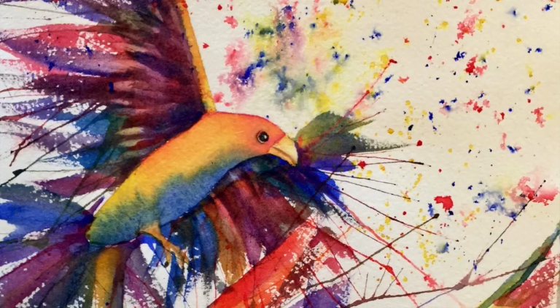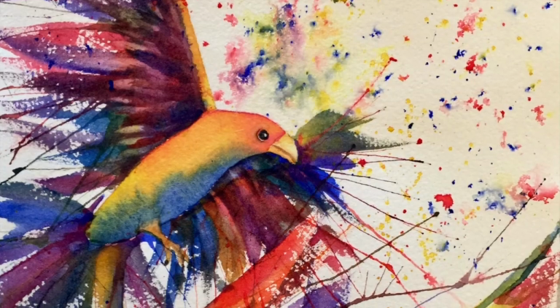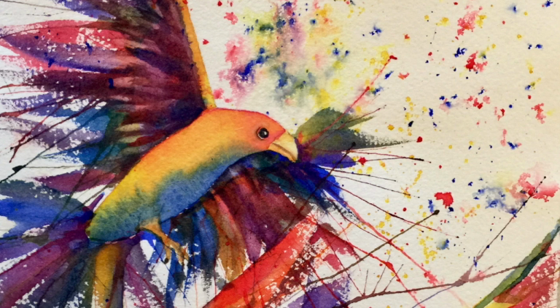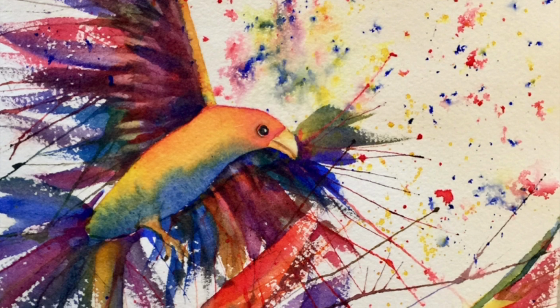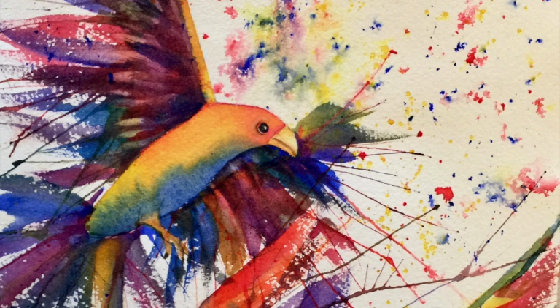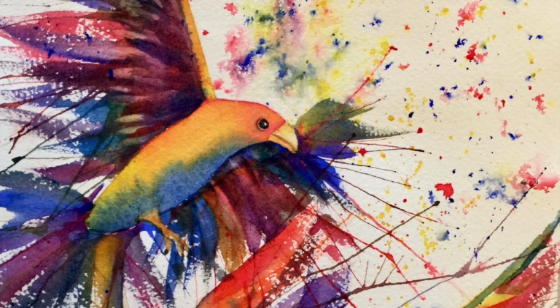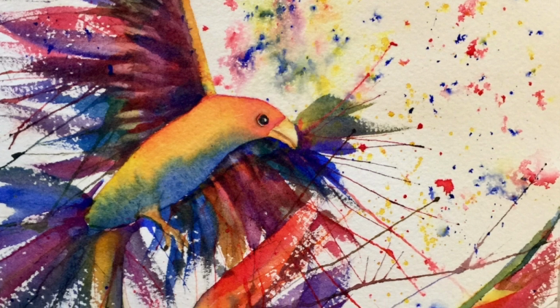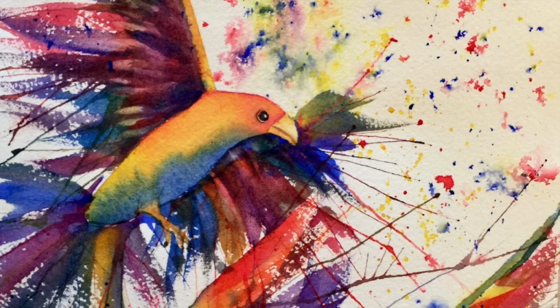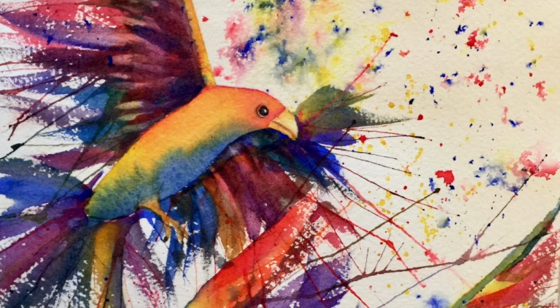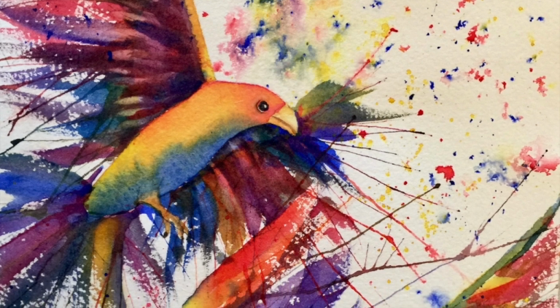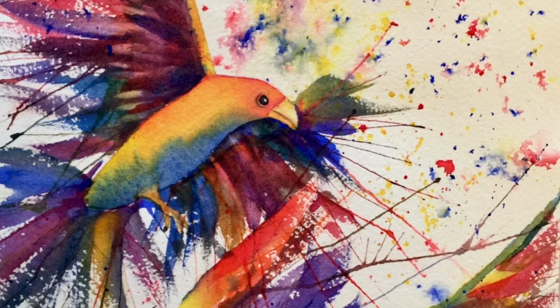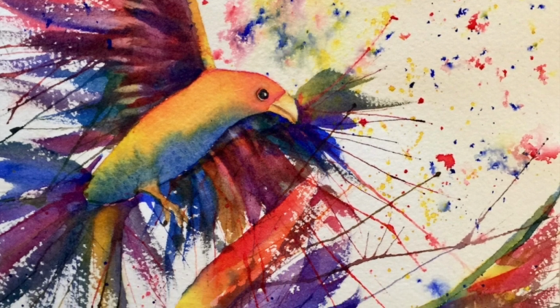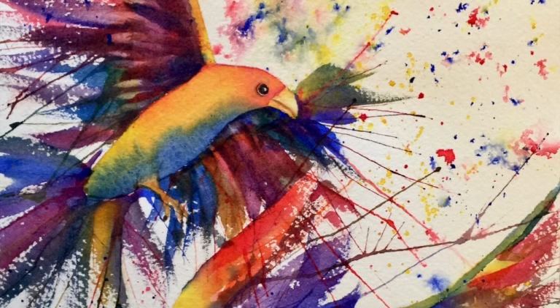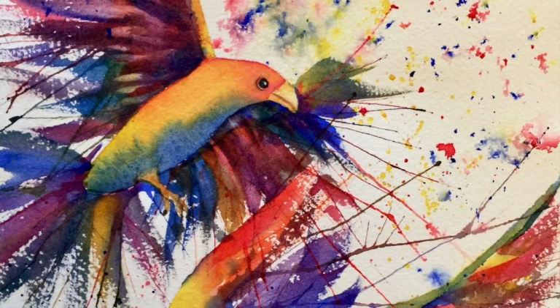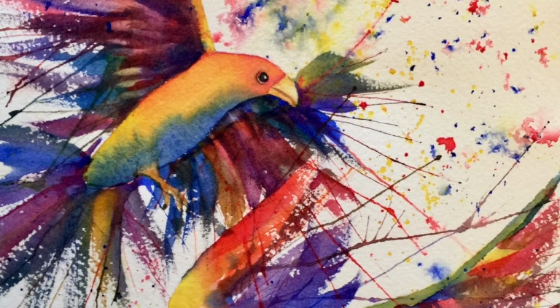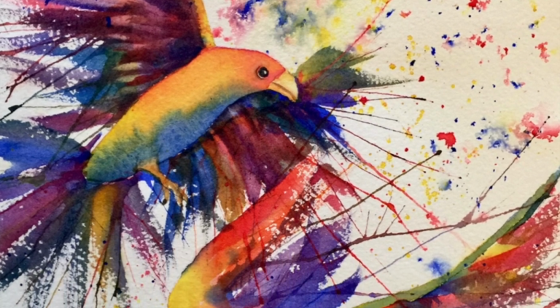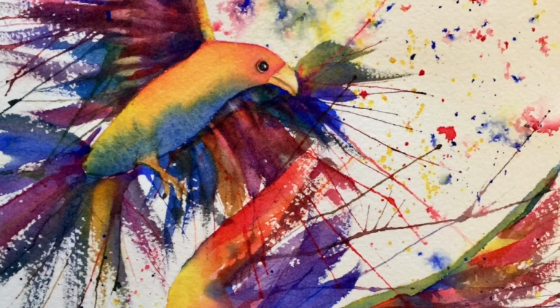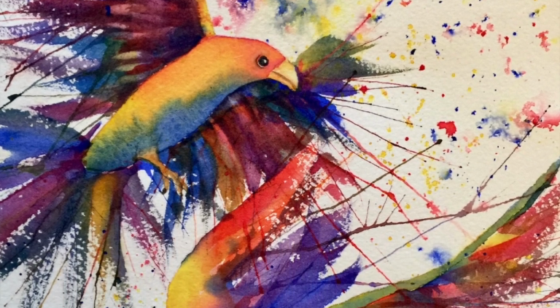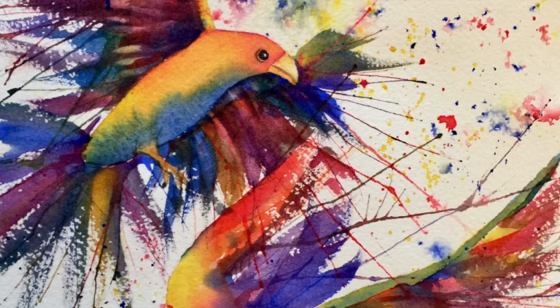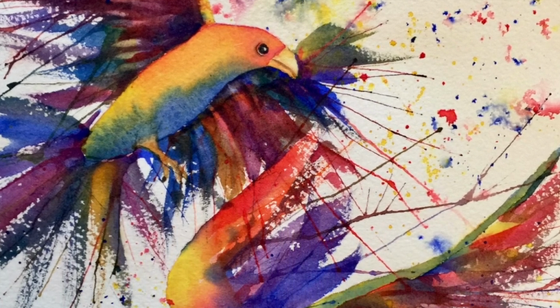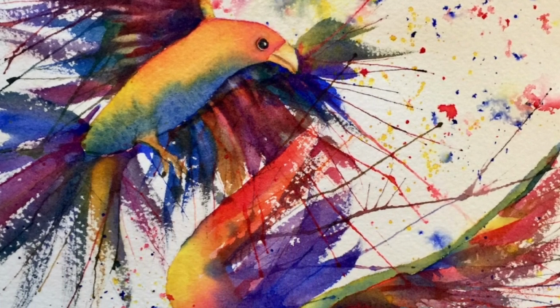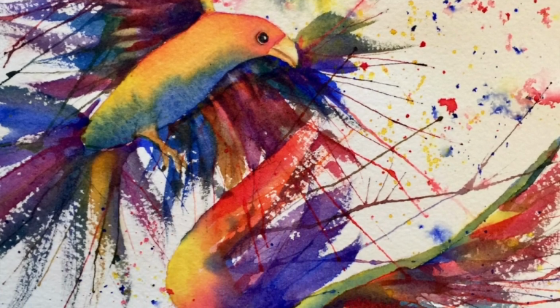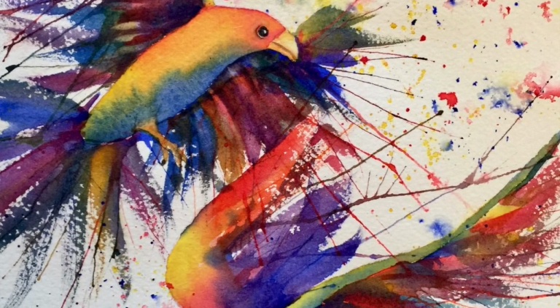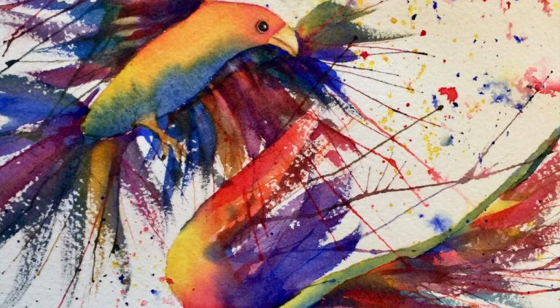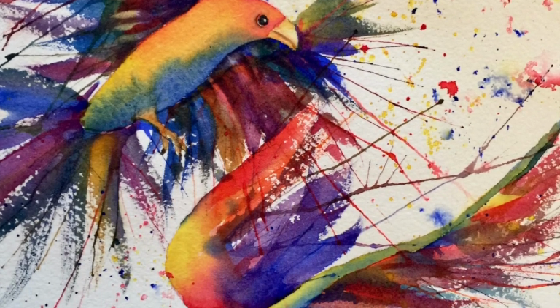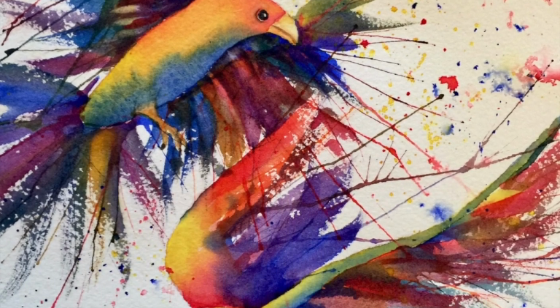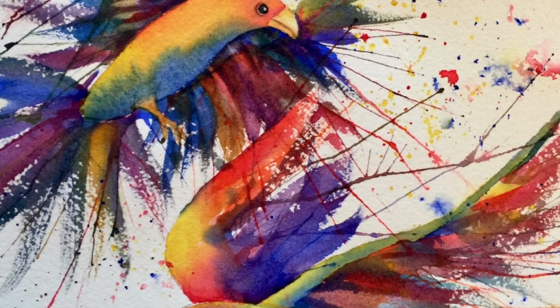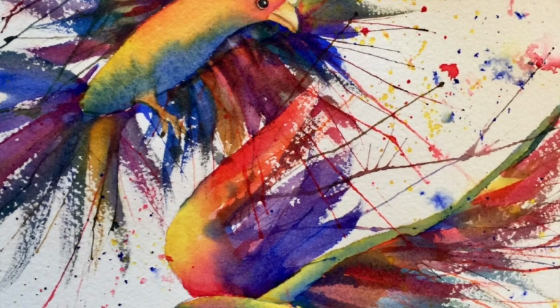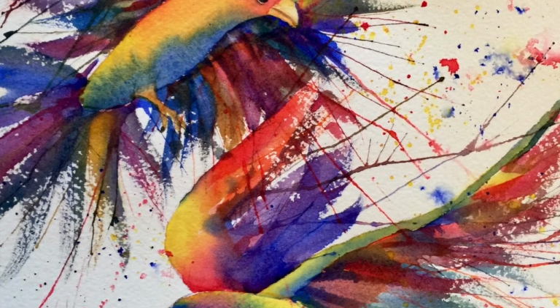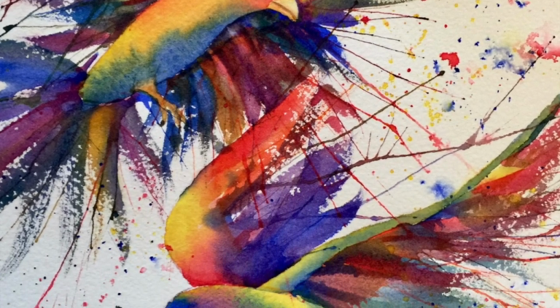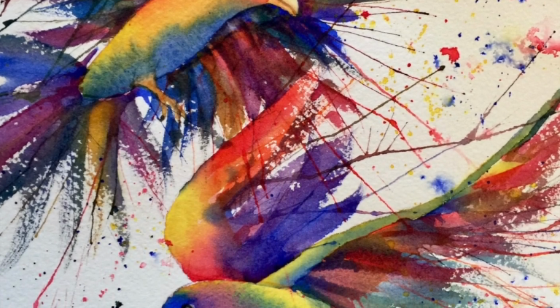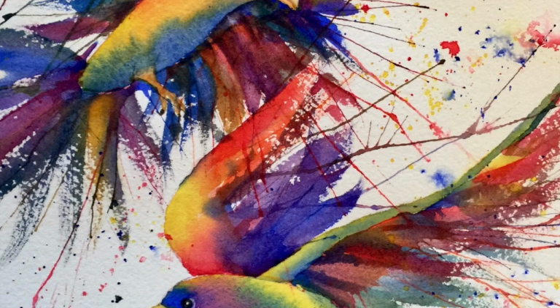Here you can see the finished painting with the splattered-on background. Have a lot of fun with this one.